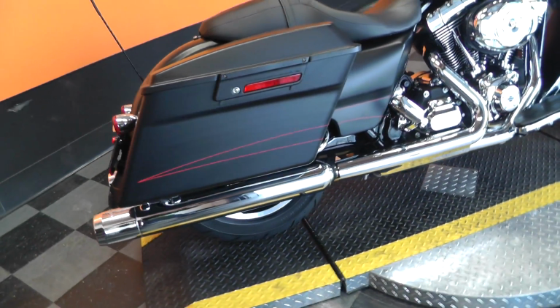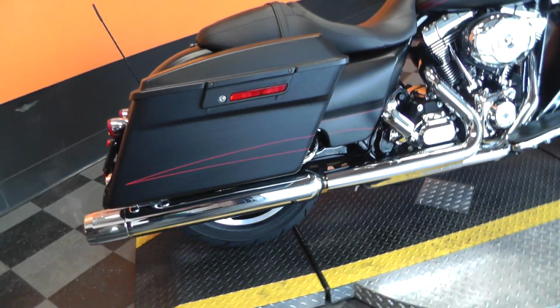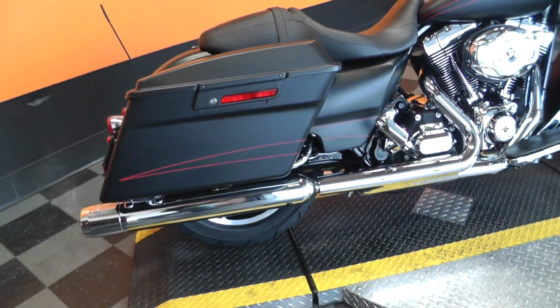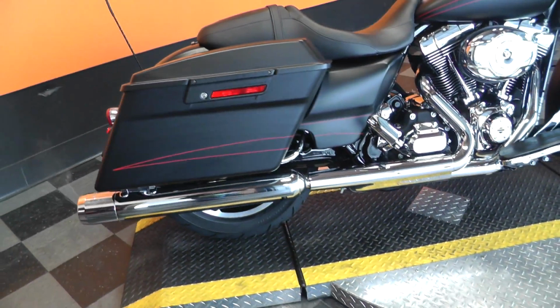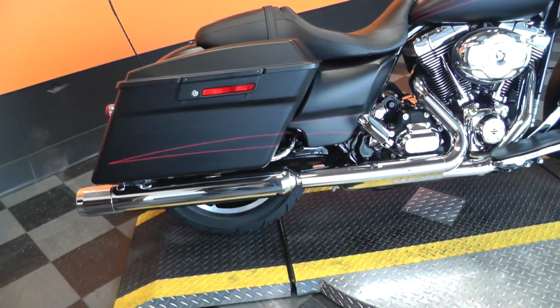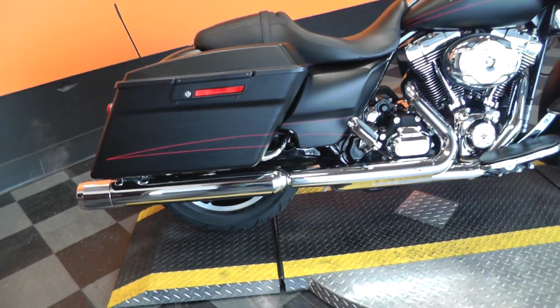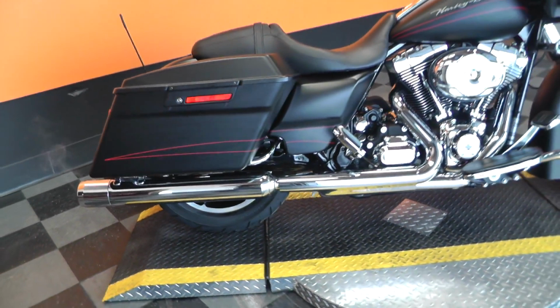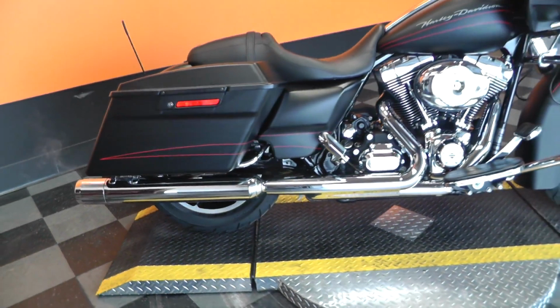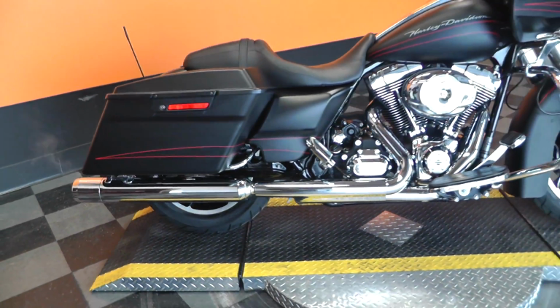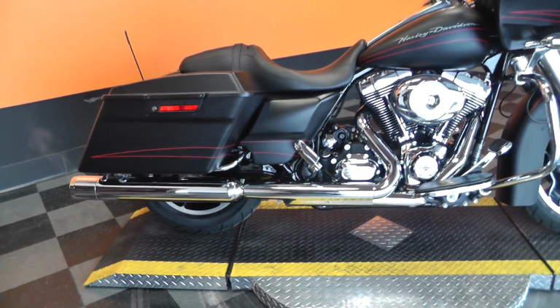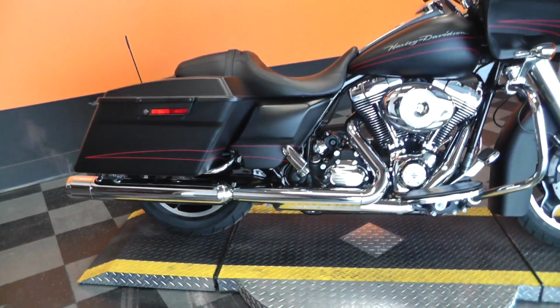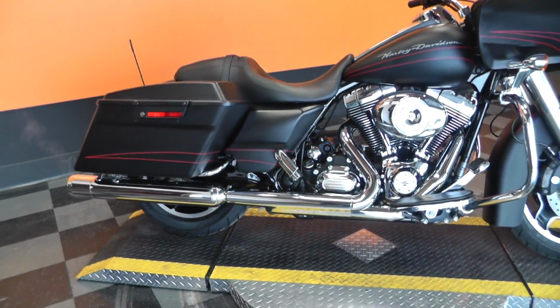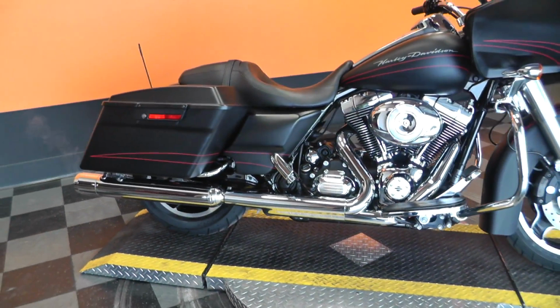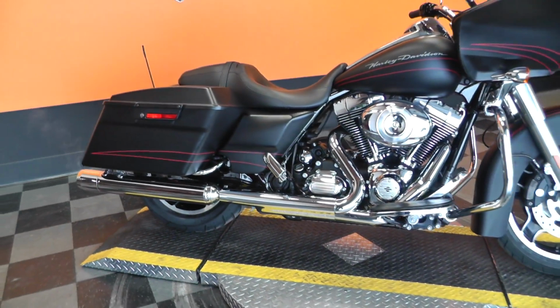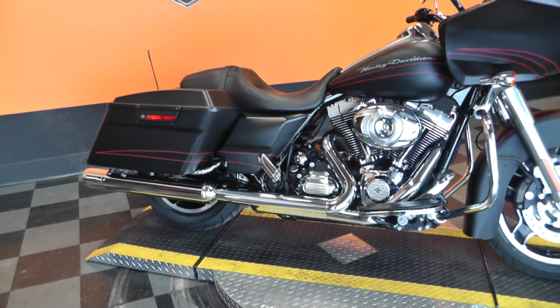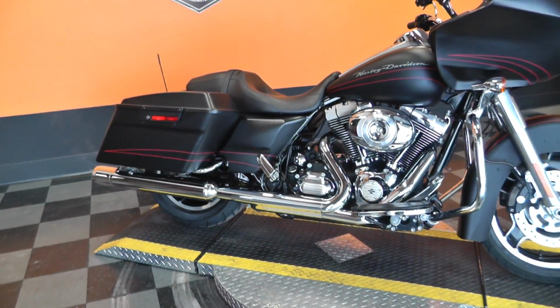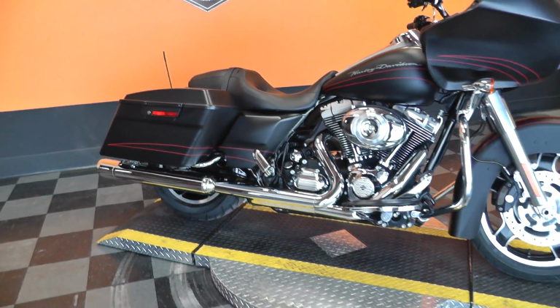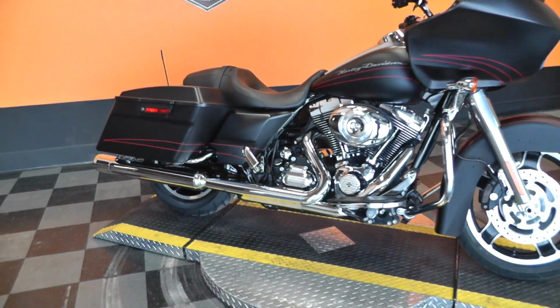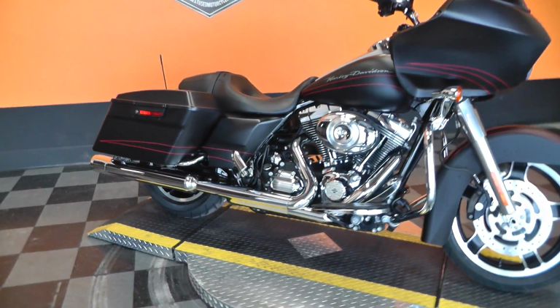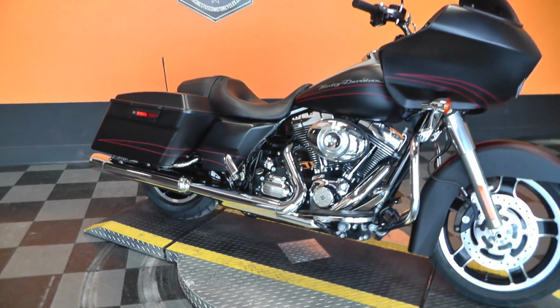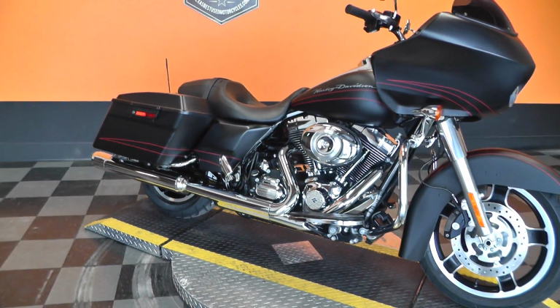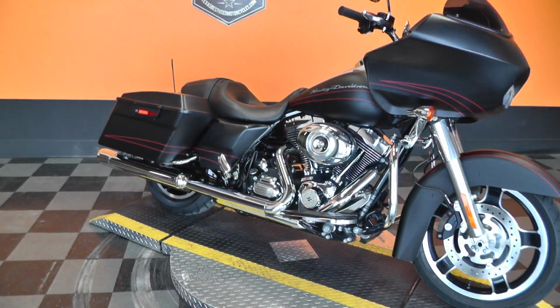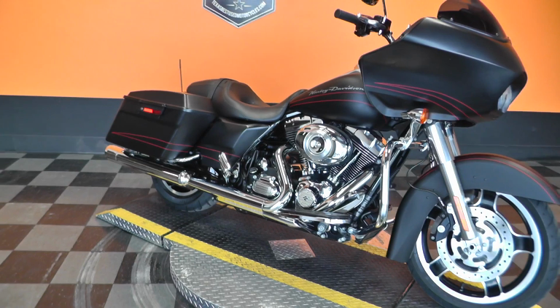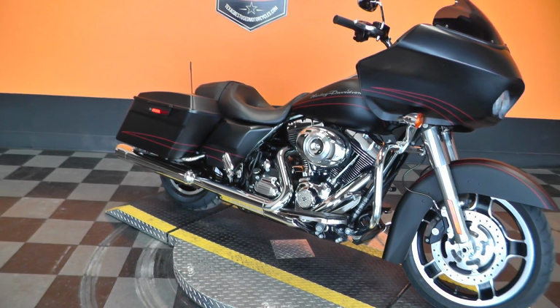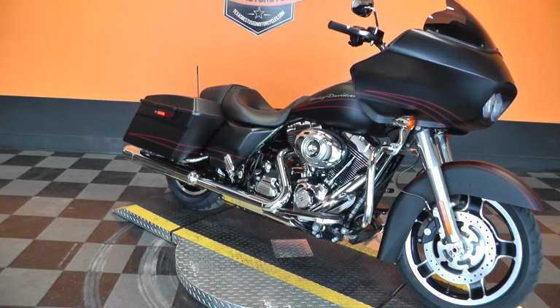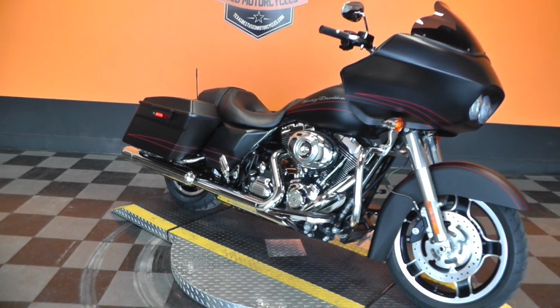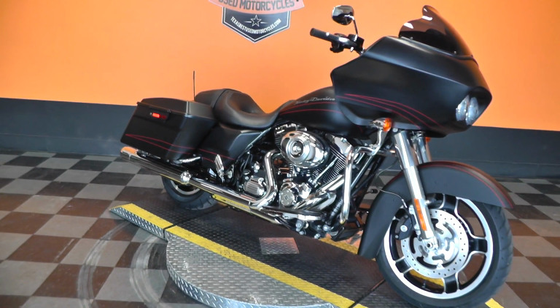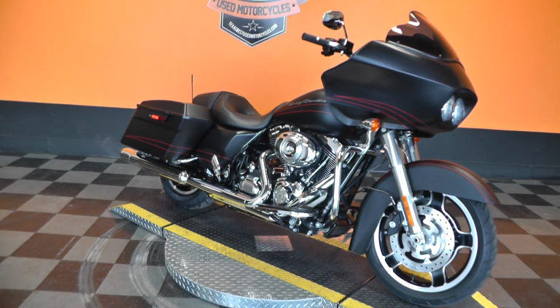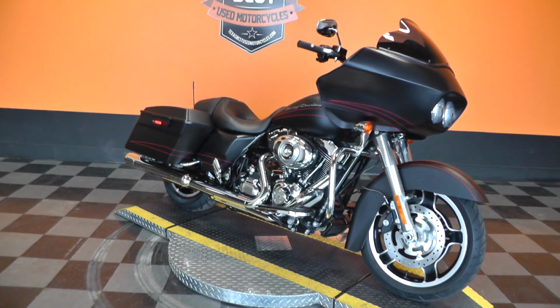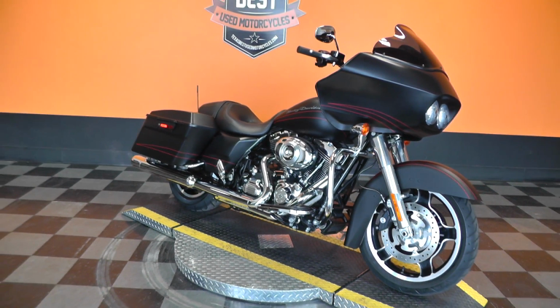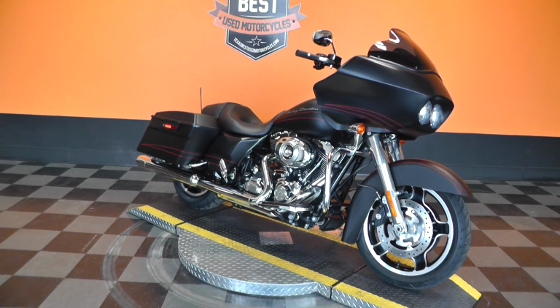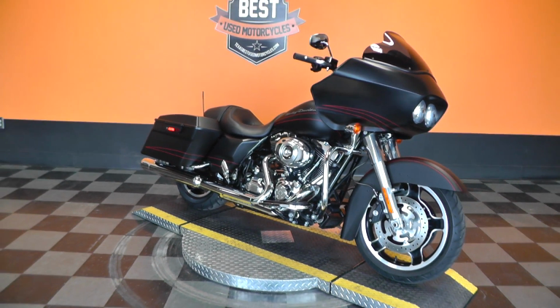This is Gino with American Motorcycle Trading Company in Arlington, Texas. Thanks for looking.